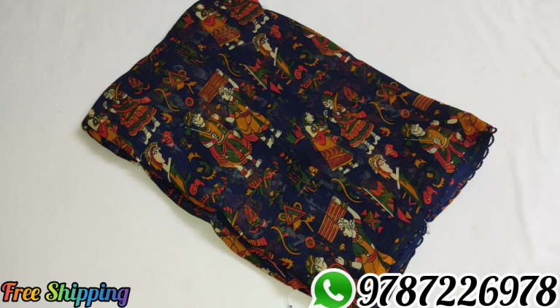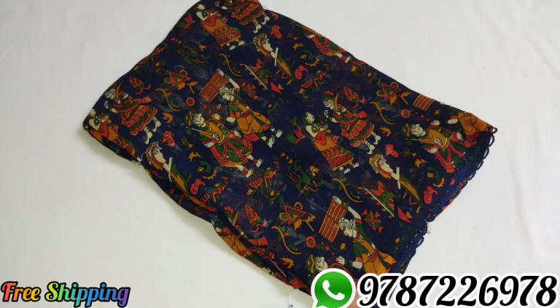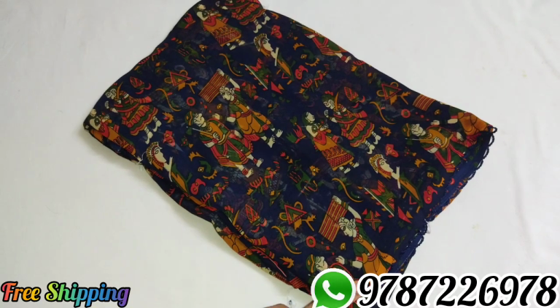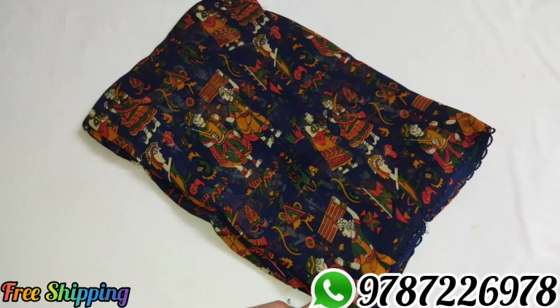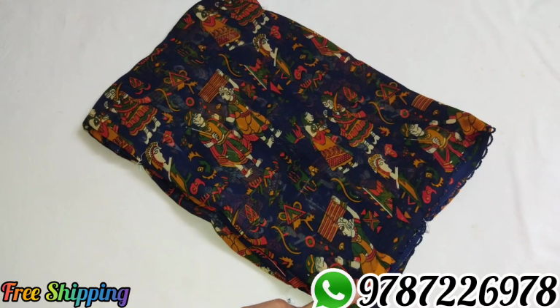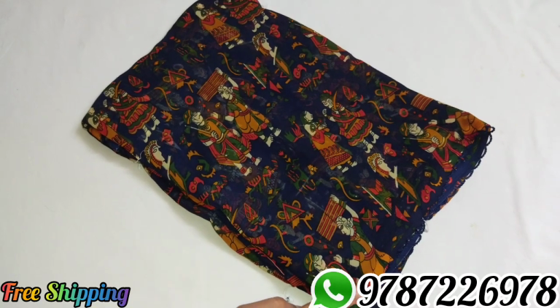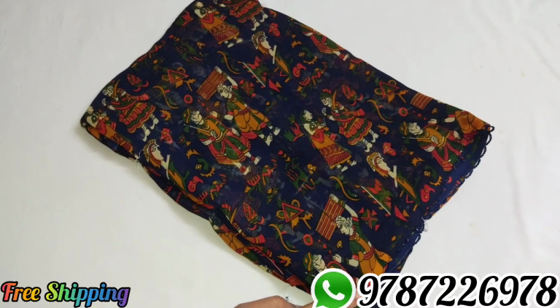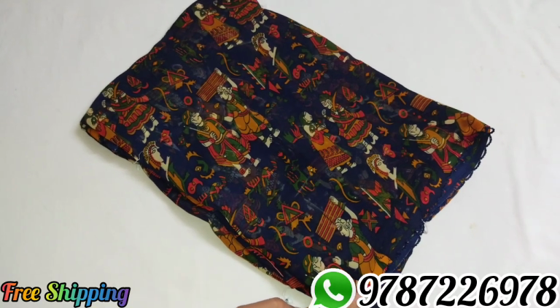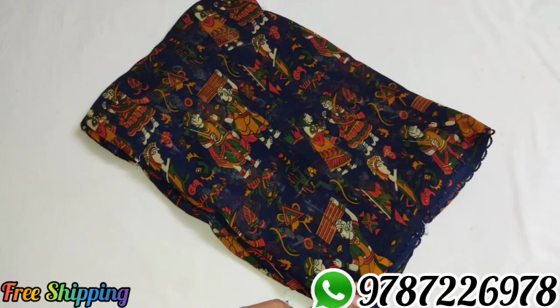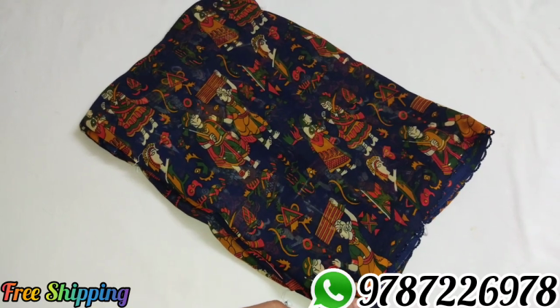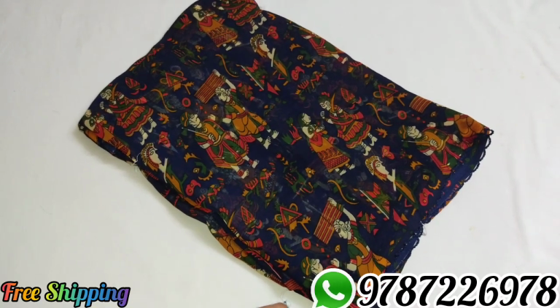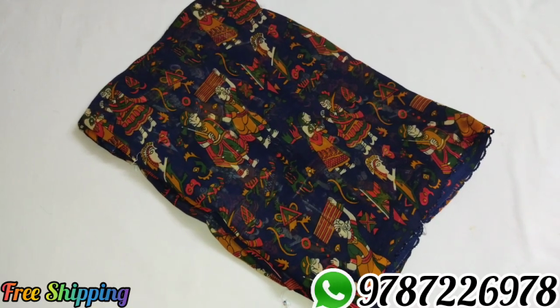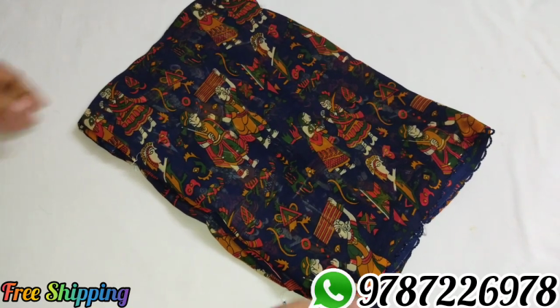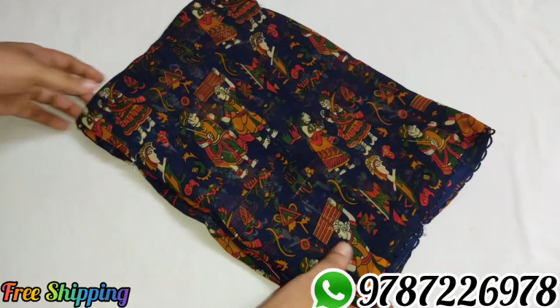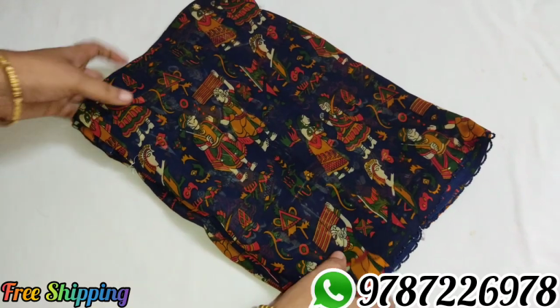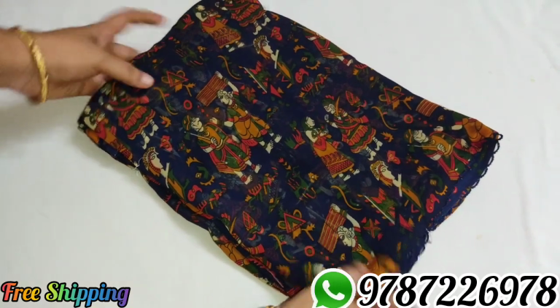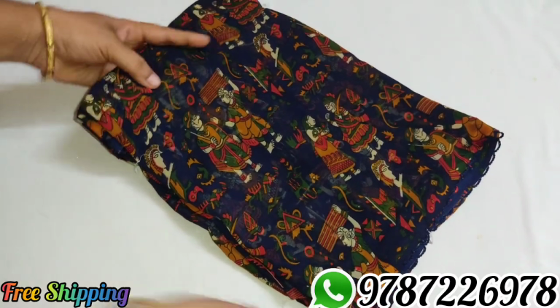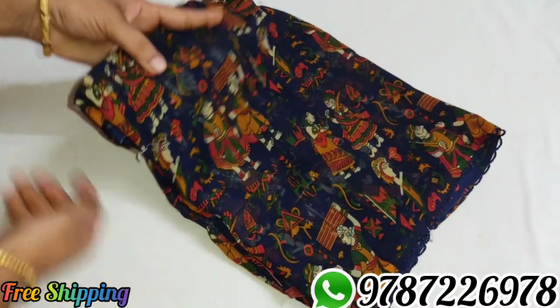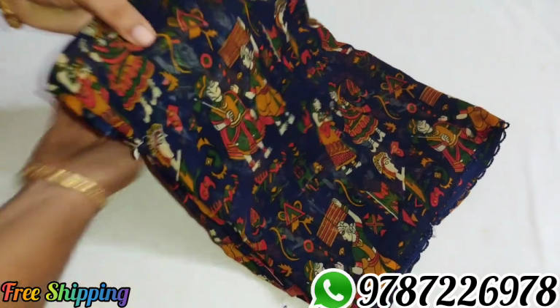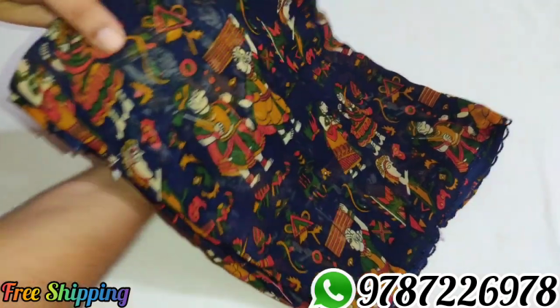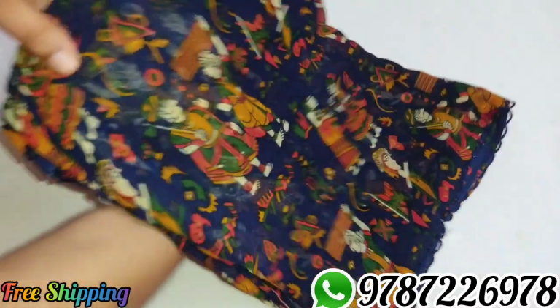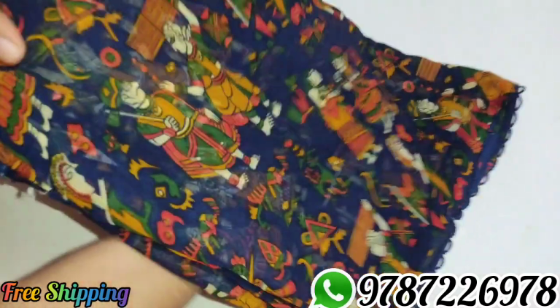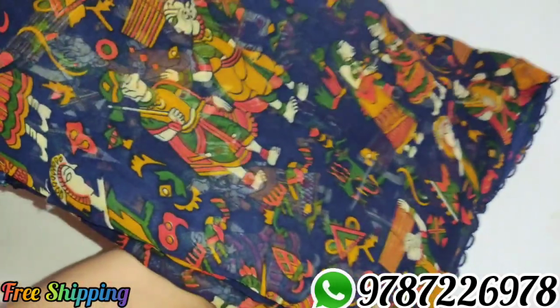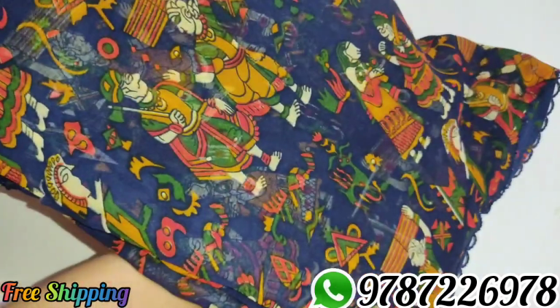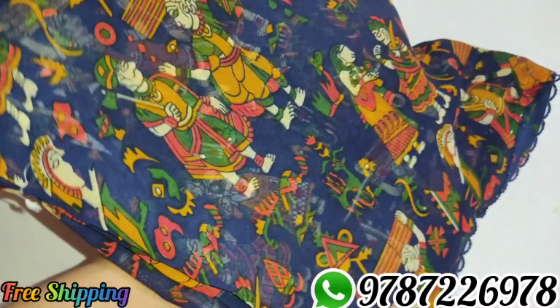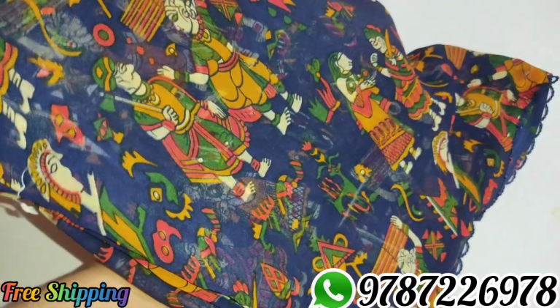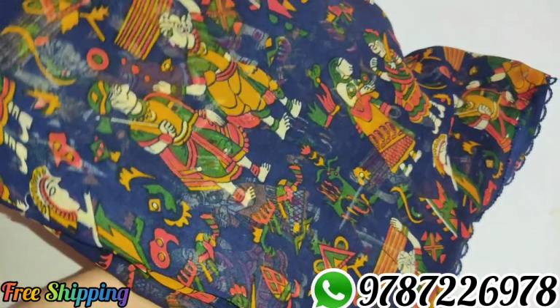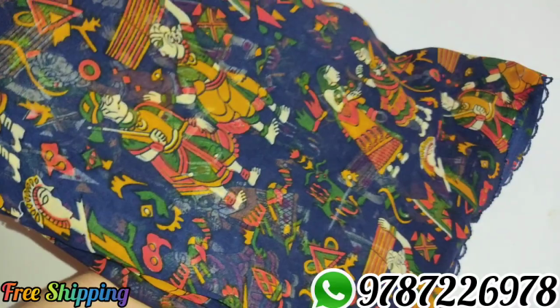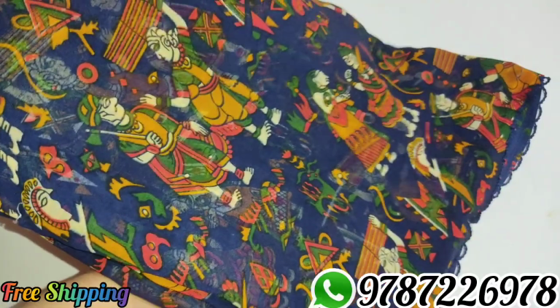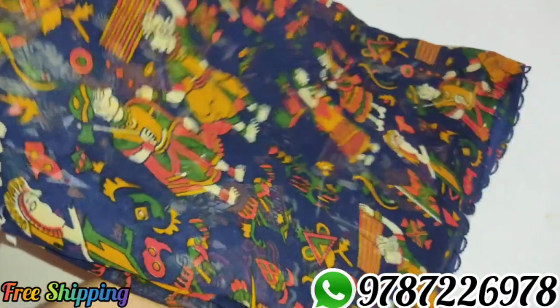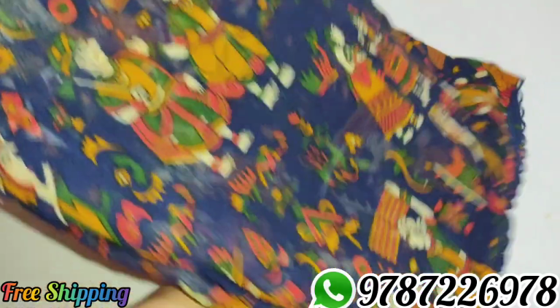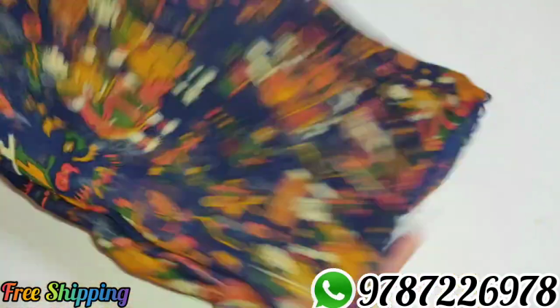Sari number 2, navy blue color, same column pattern.